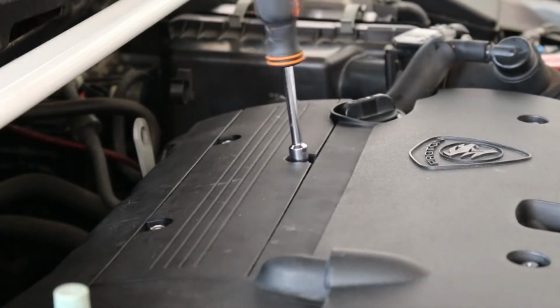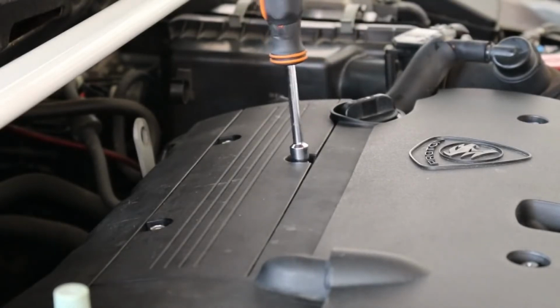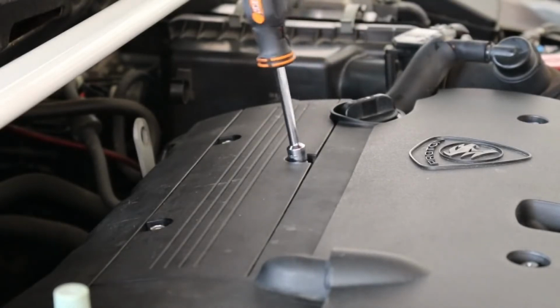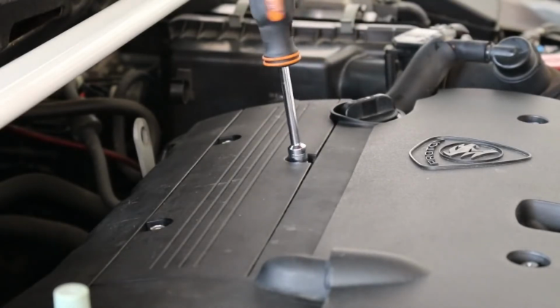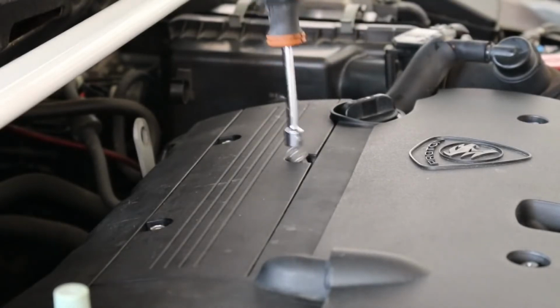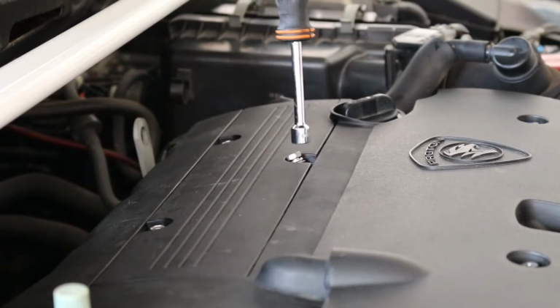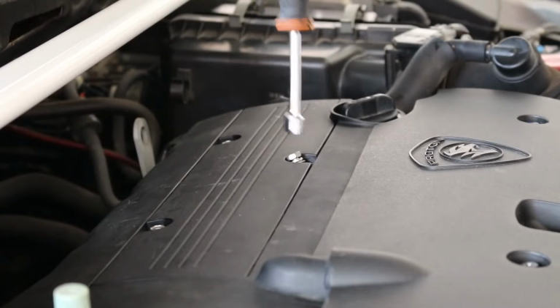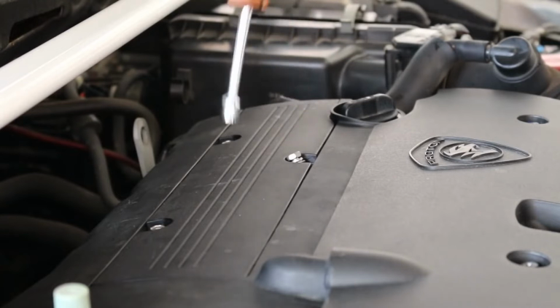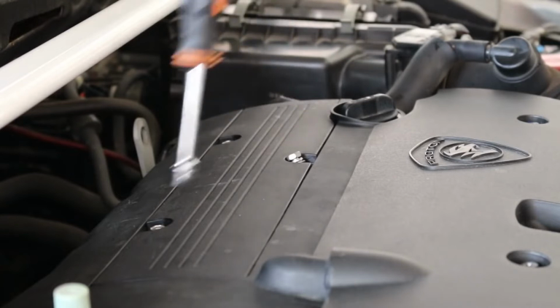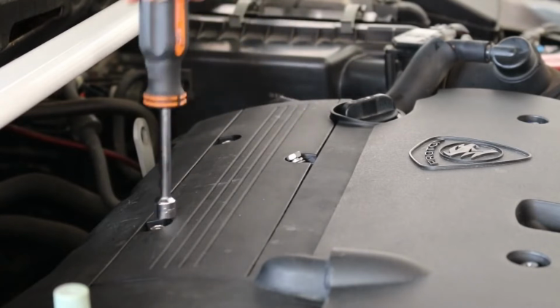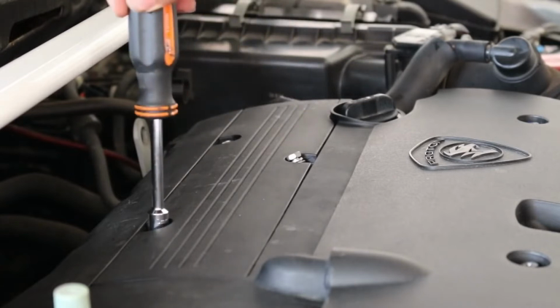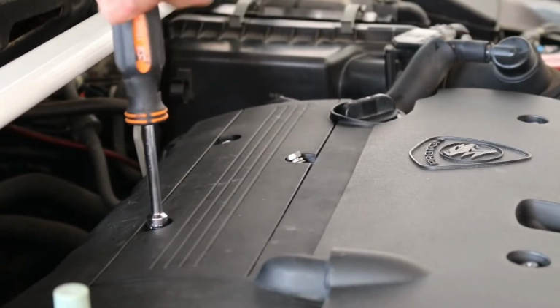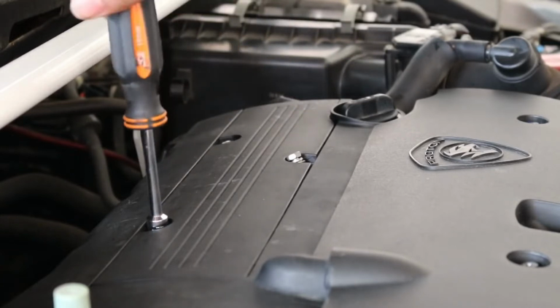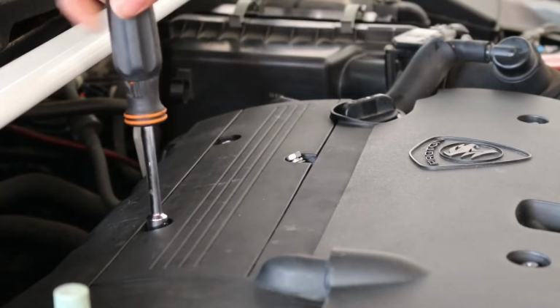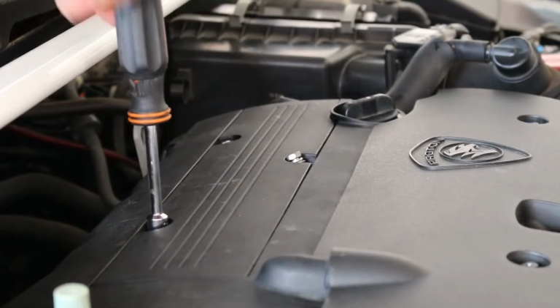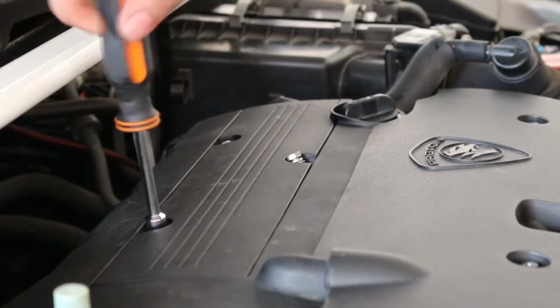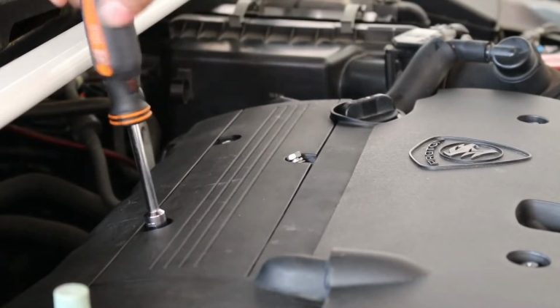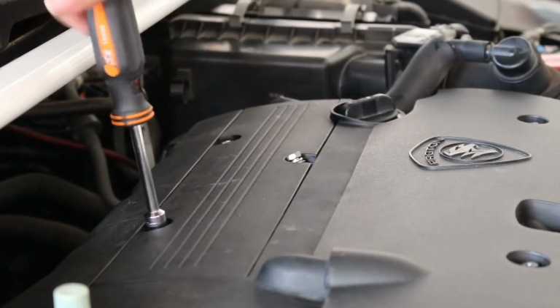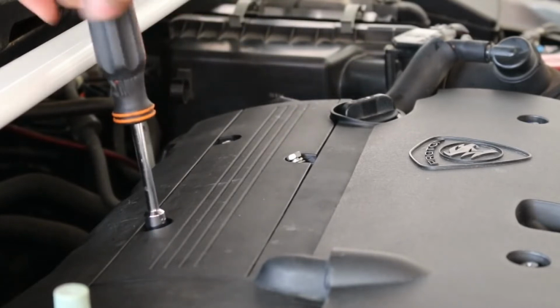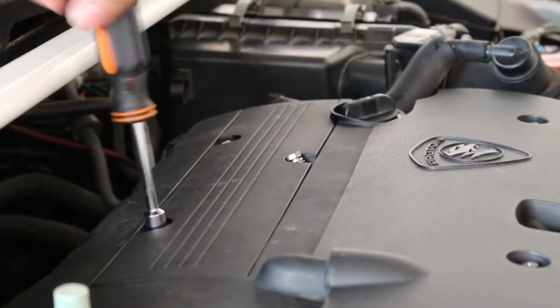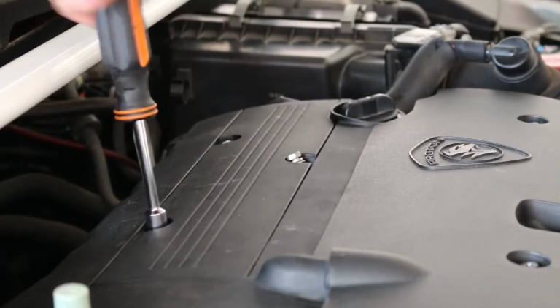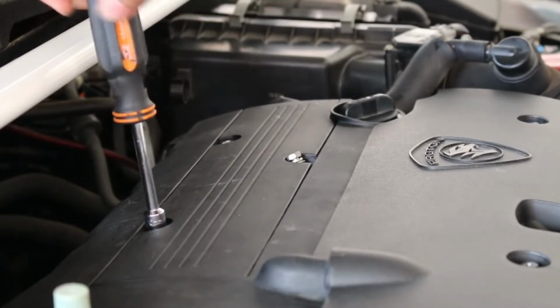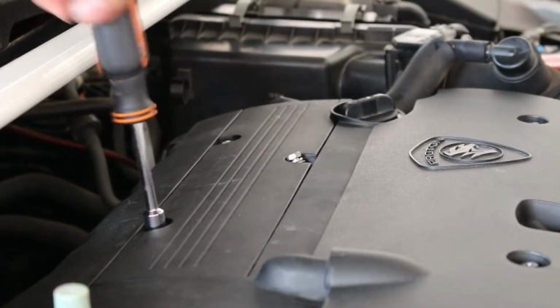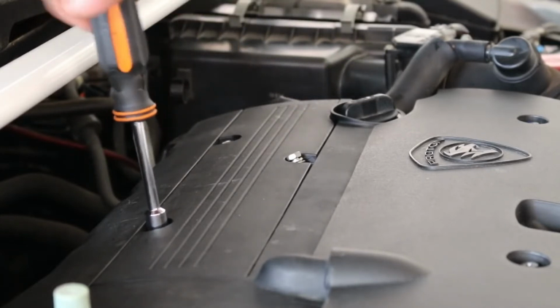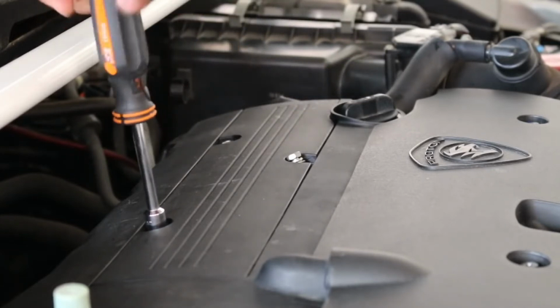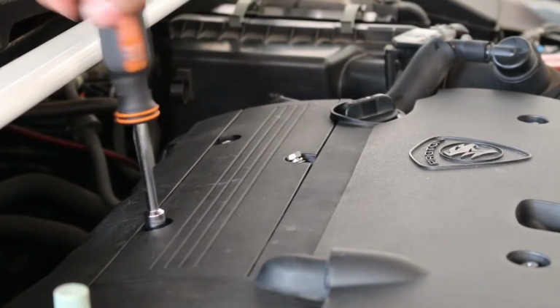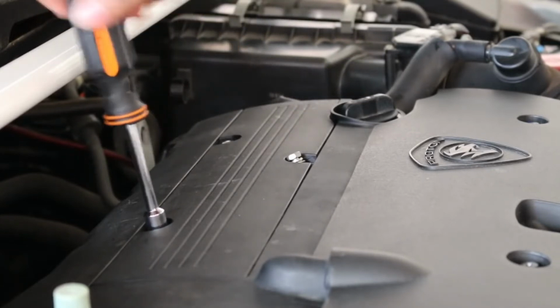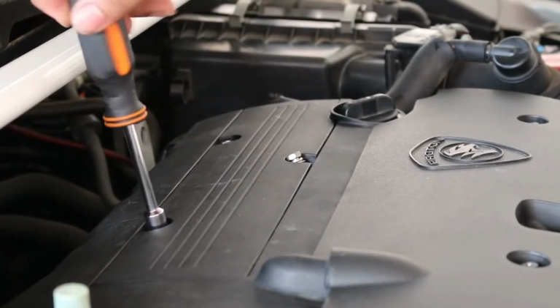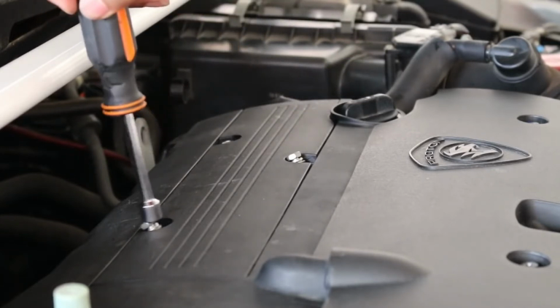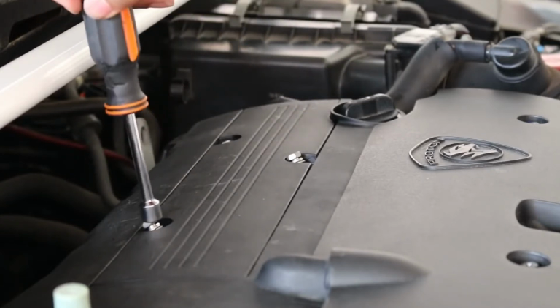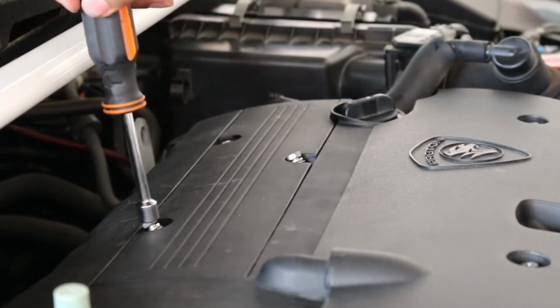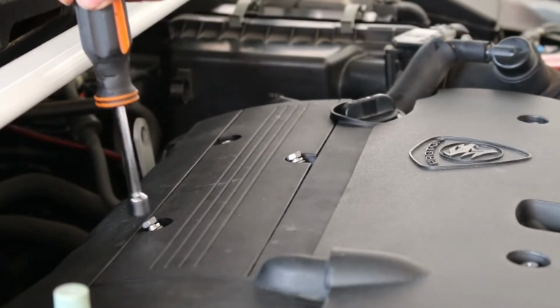Remove the ignition coil cover by undoing the three 10 mm bolts.